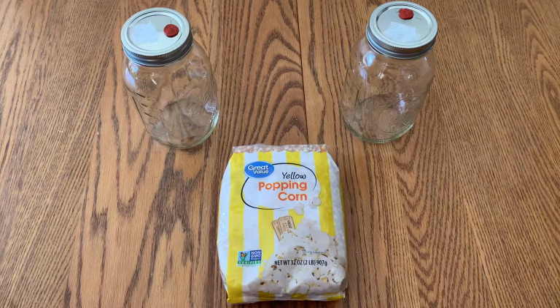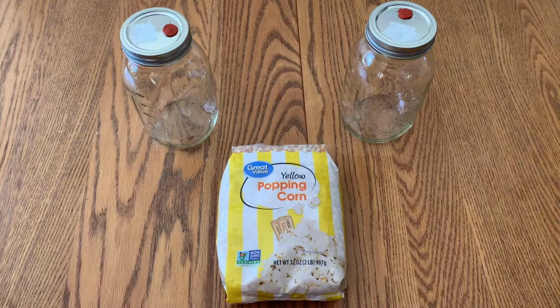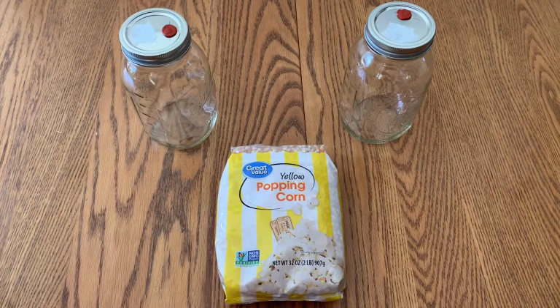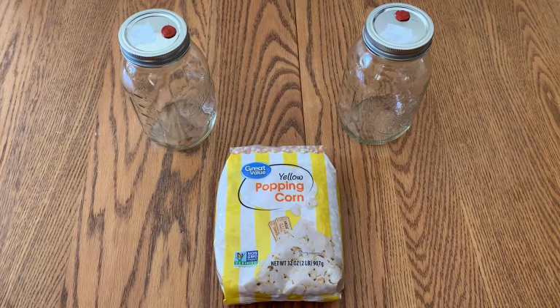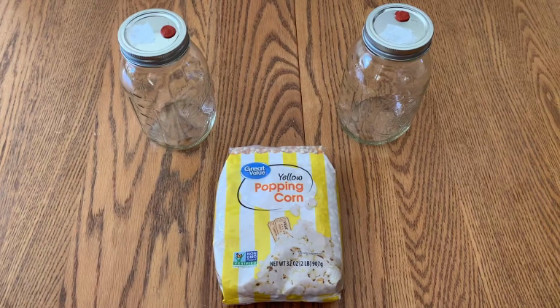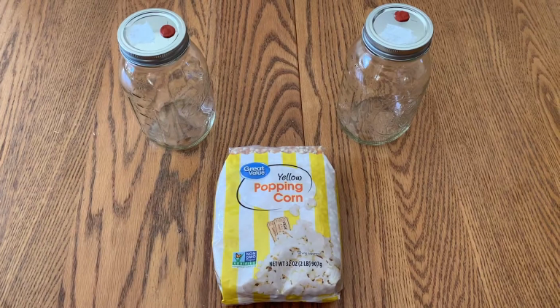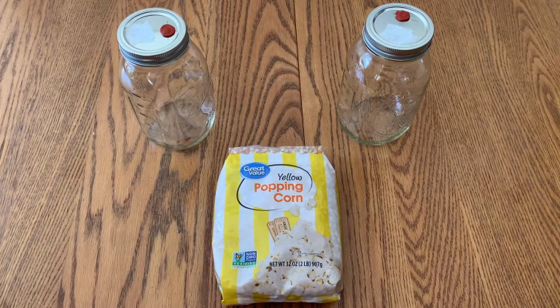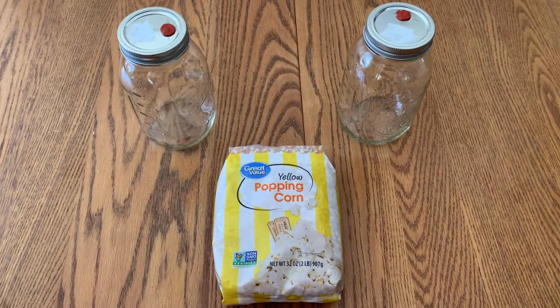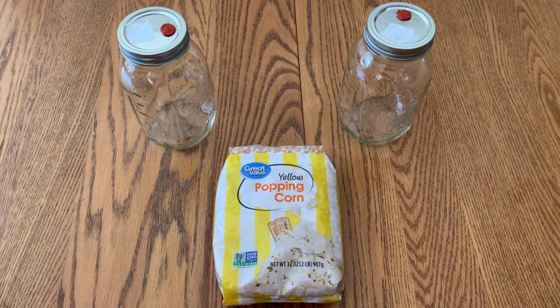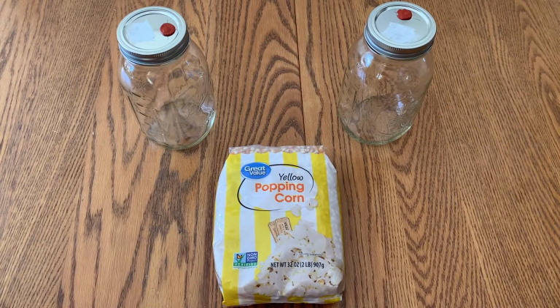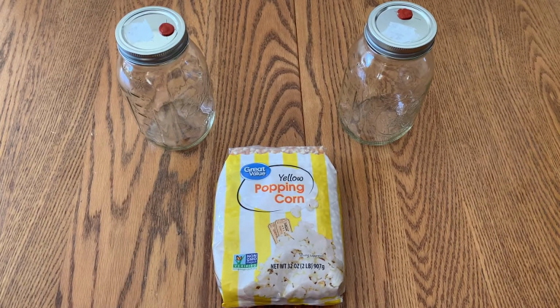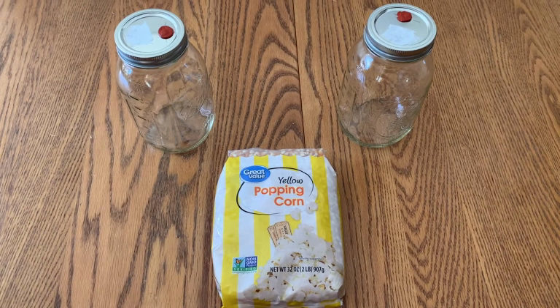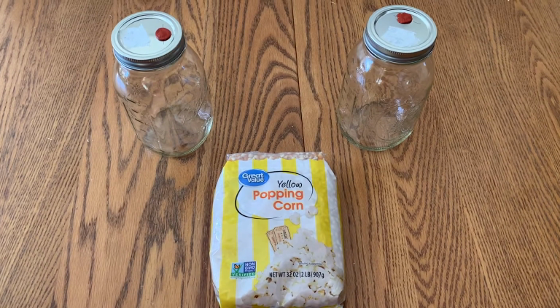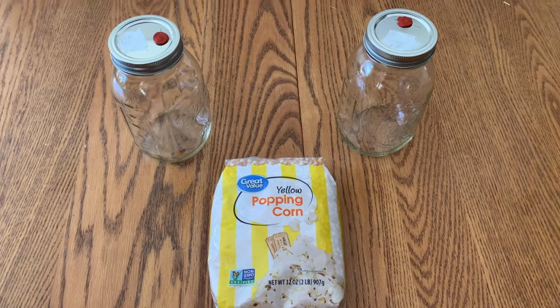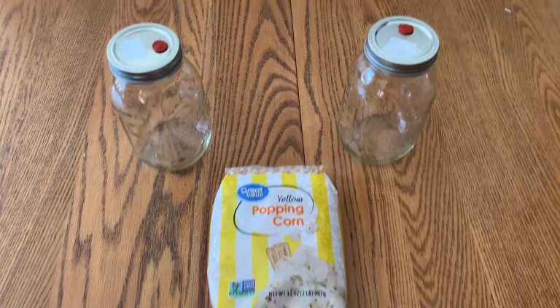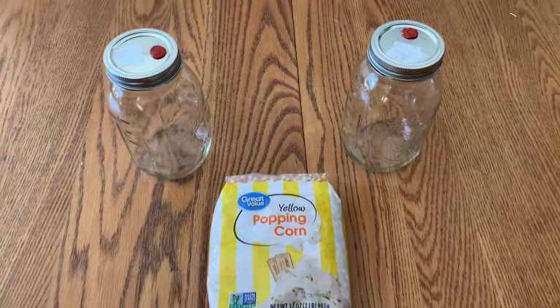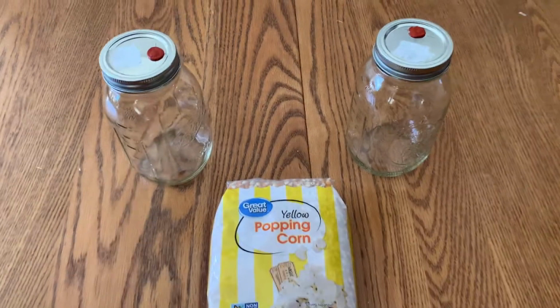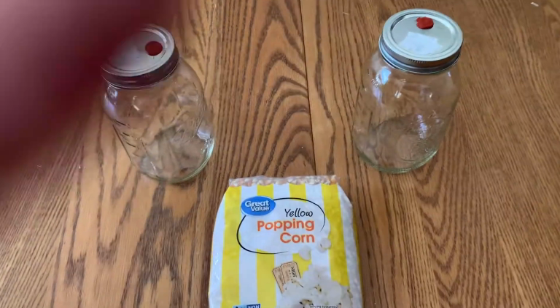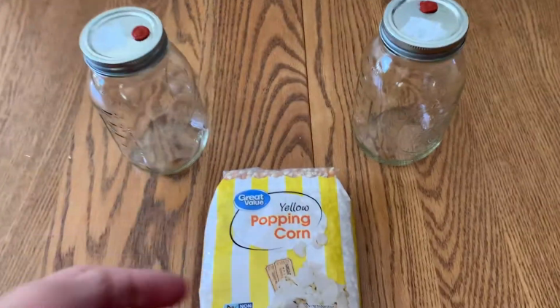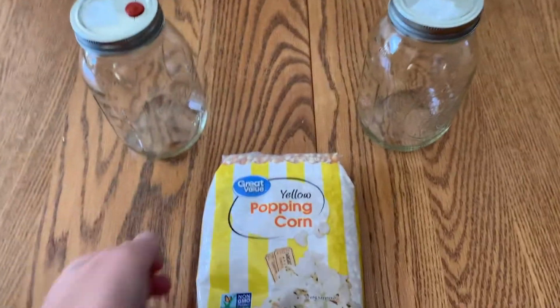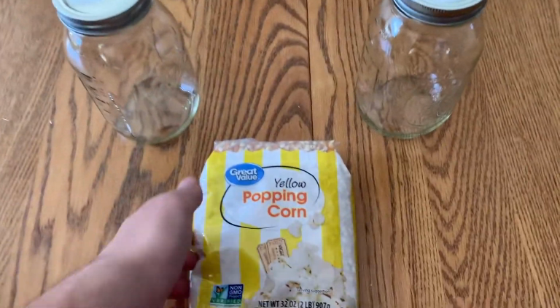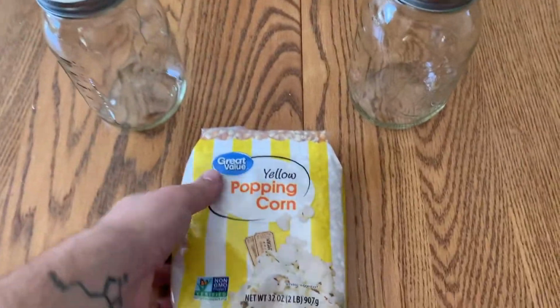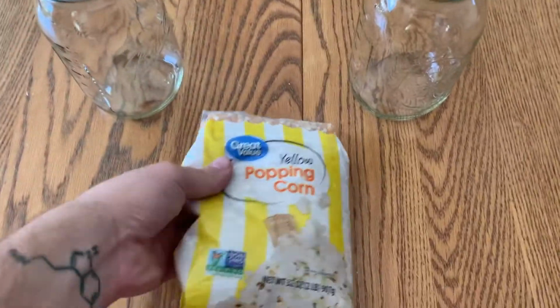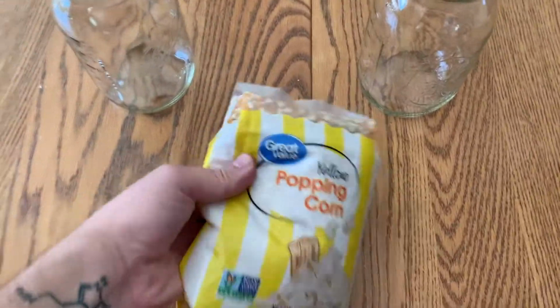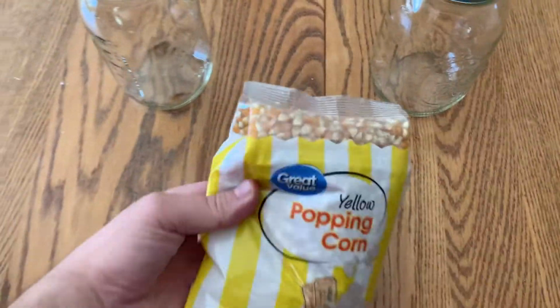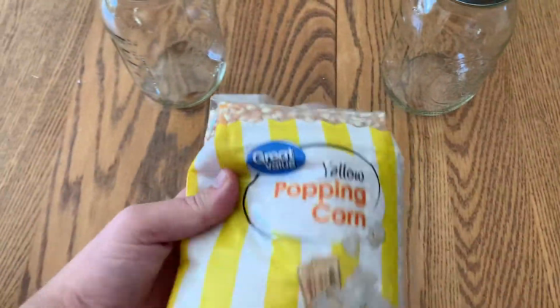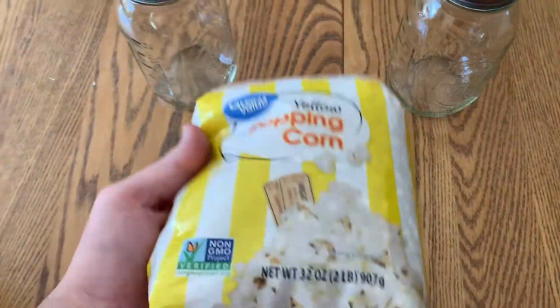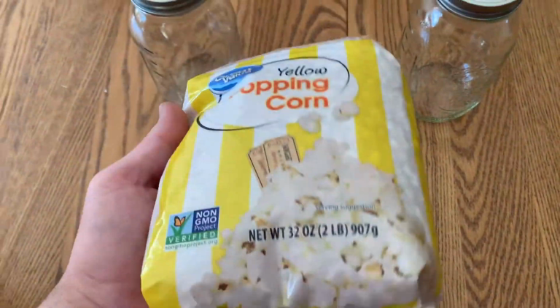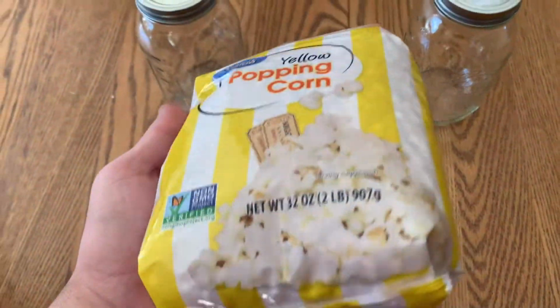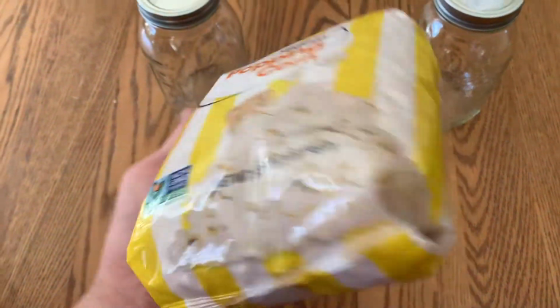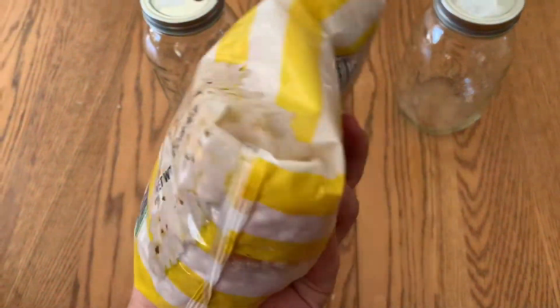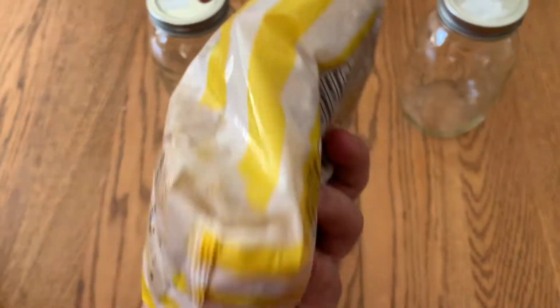Welcome back to Sporn's Pro. In this video, I'm going to show you how to grow mushrooms from popcorn.